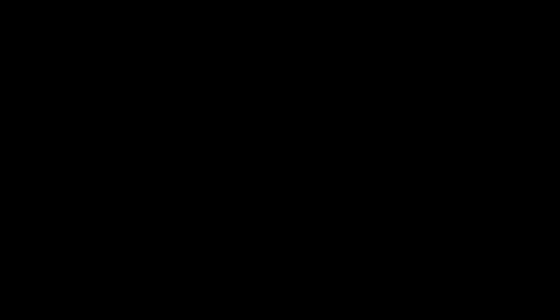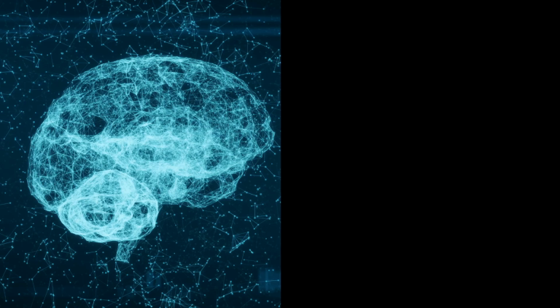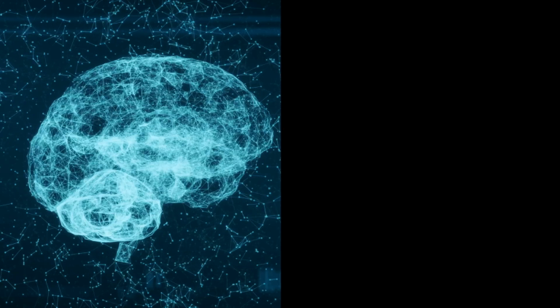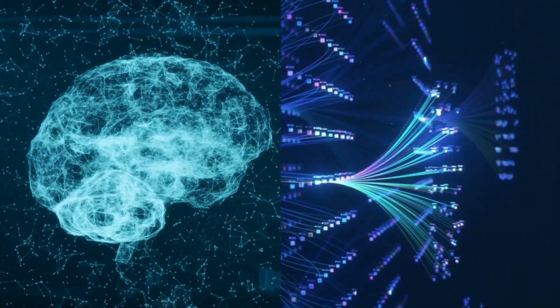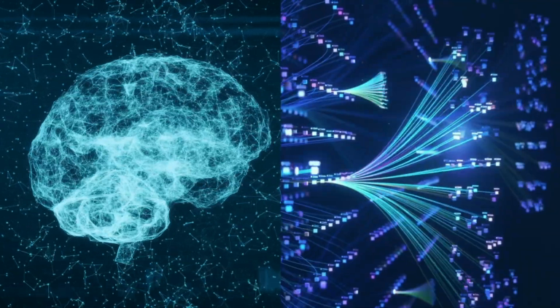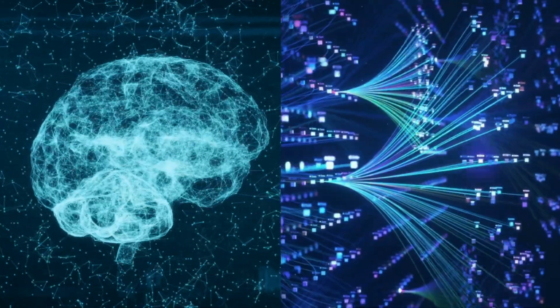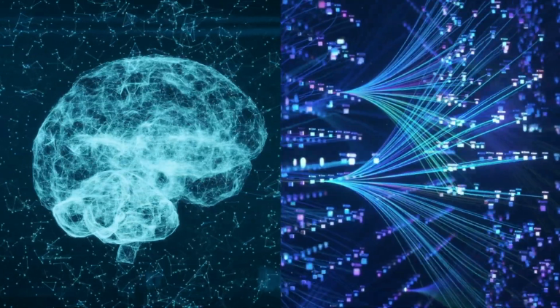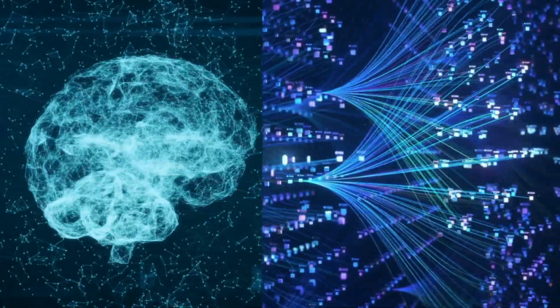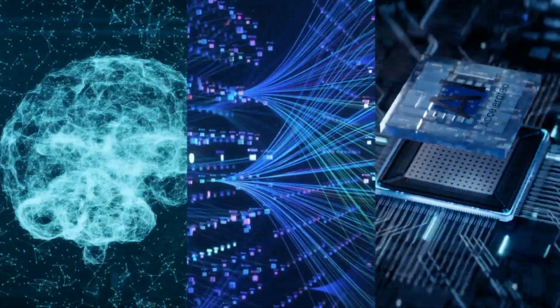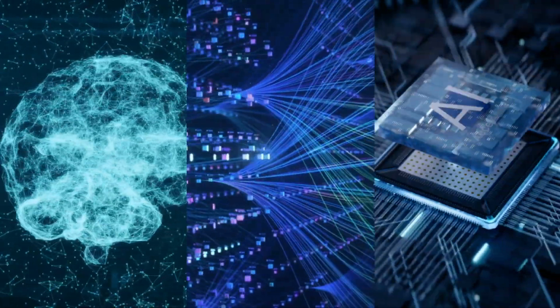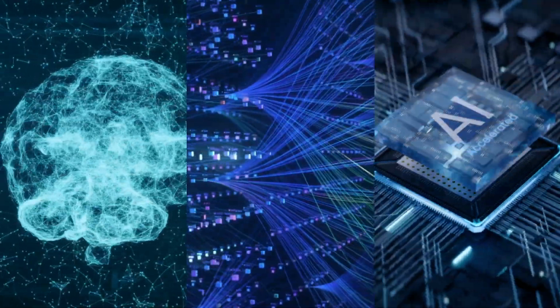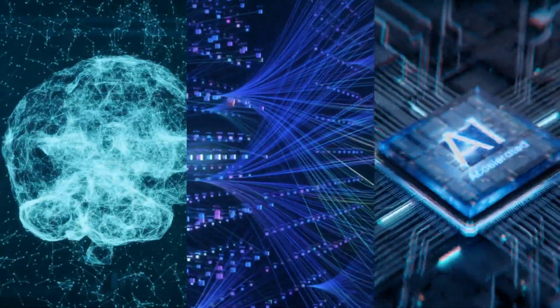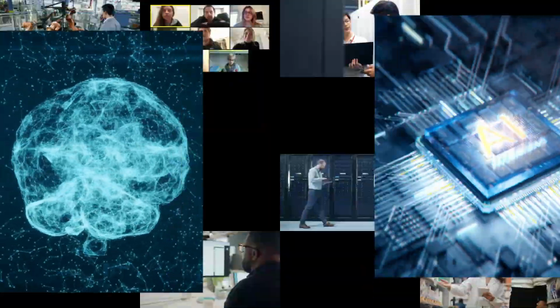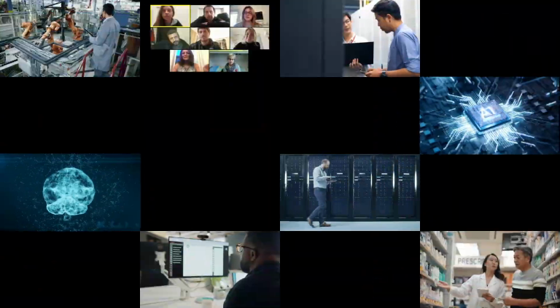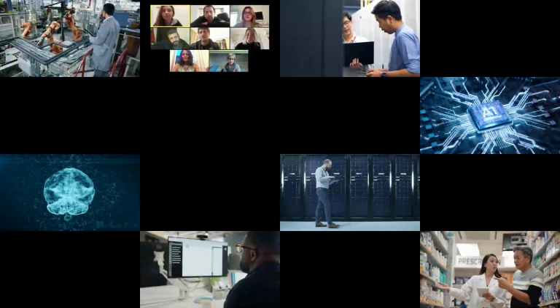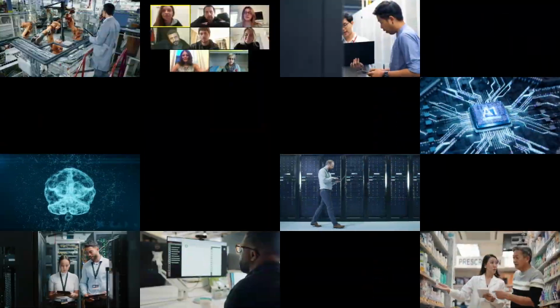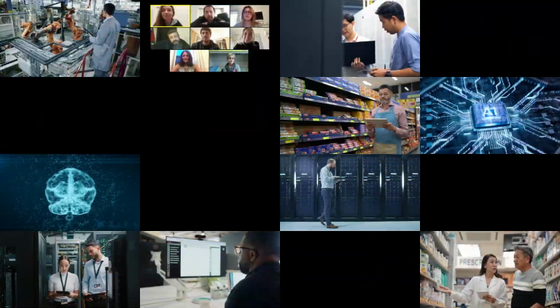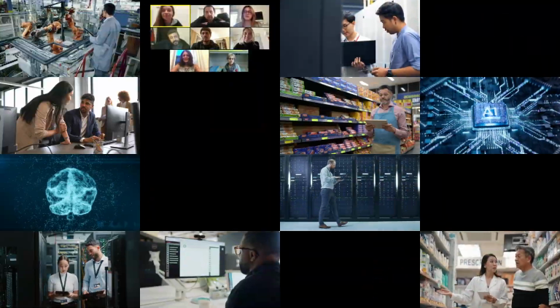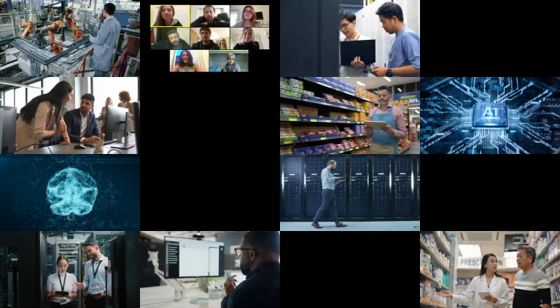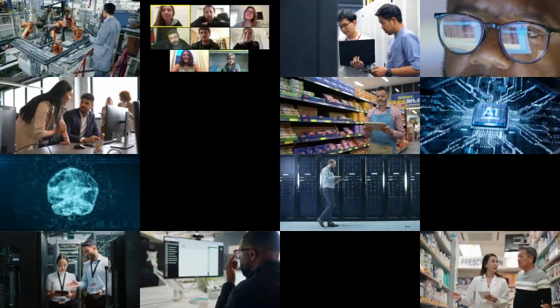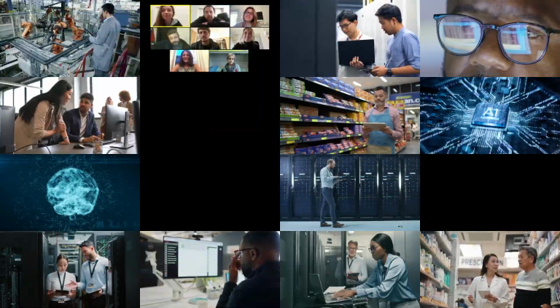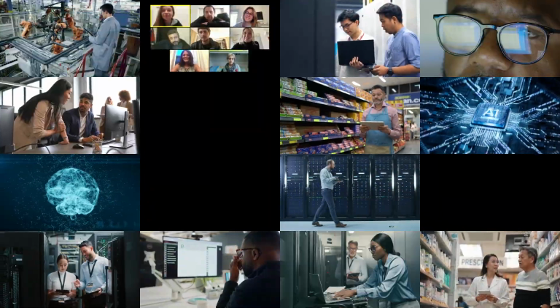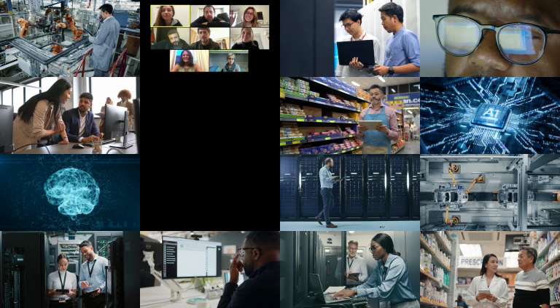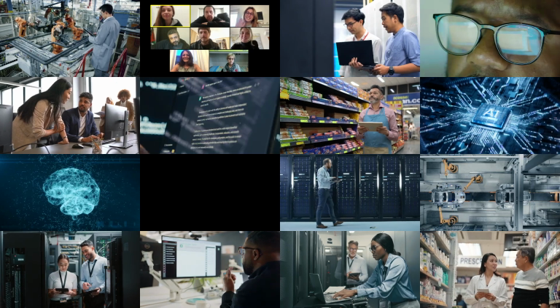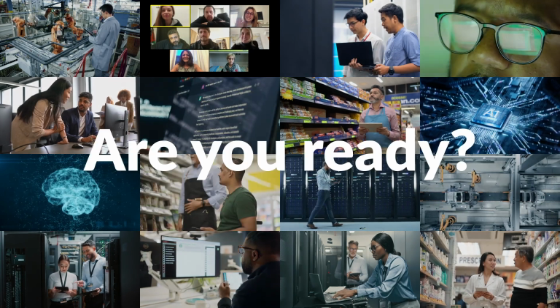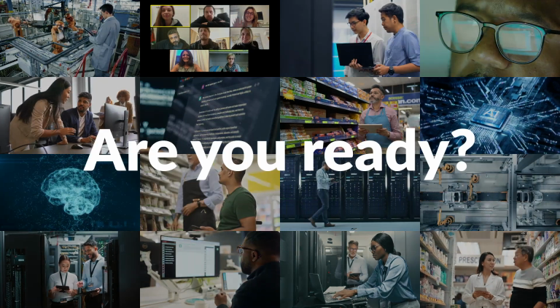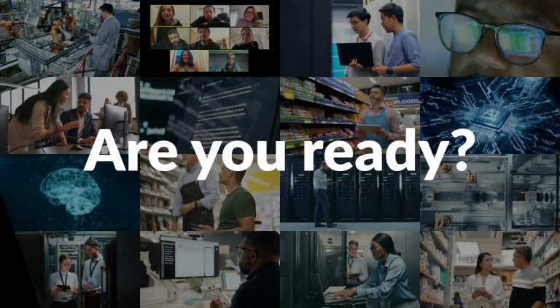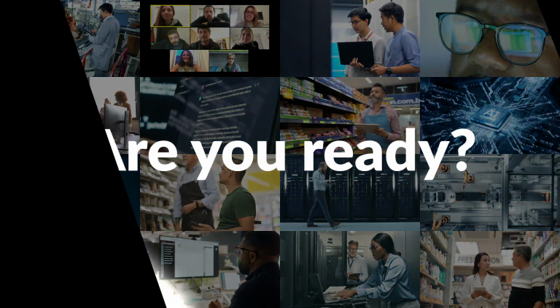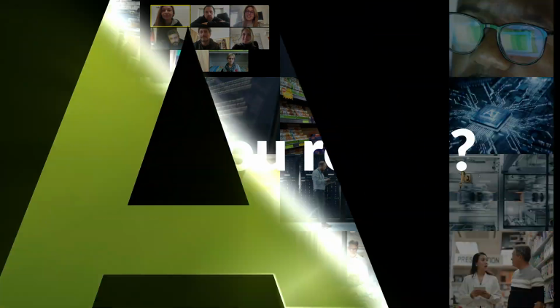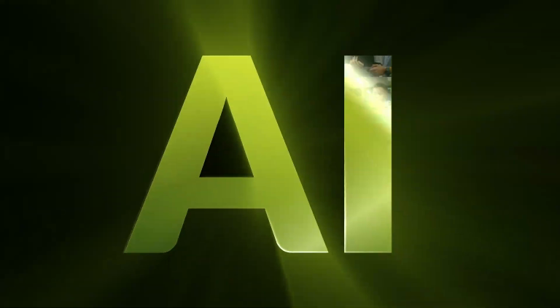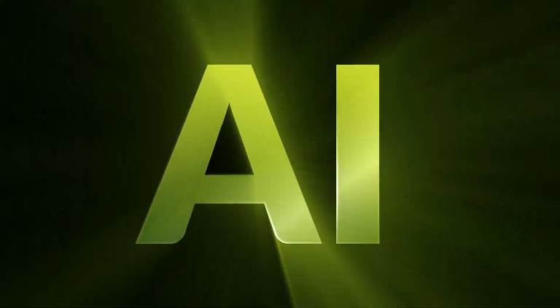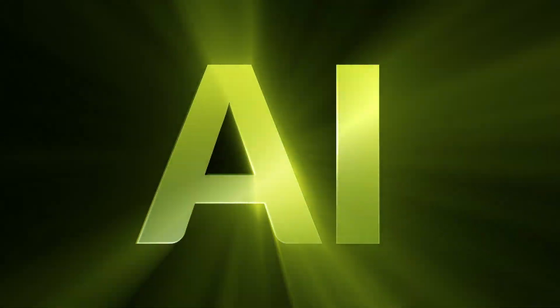AI promises big benefits for your business. But is your data center and your IT team ready for the AI revolution?